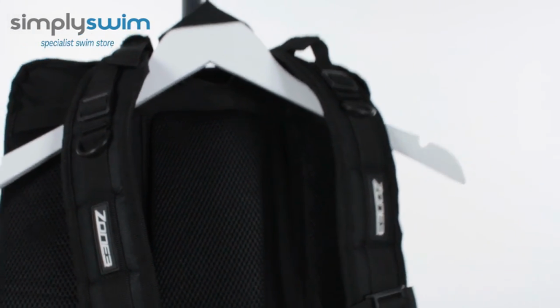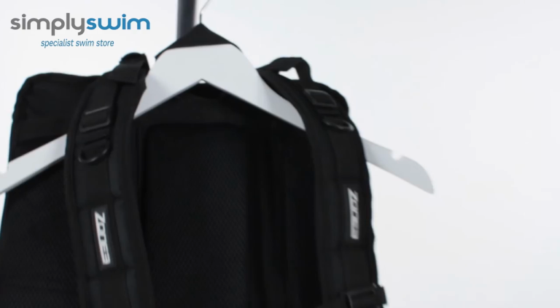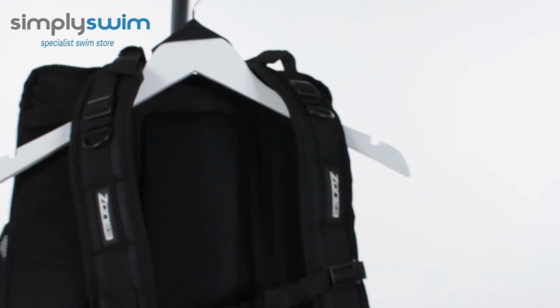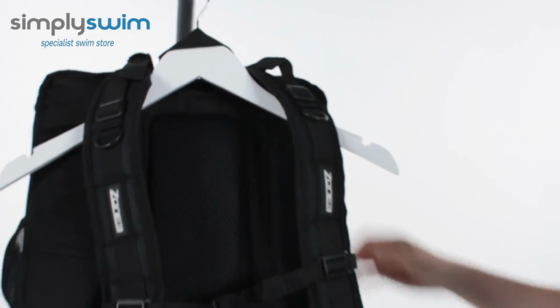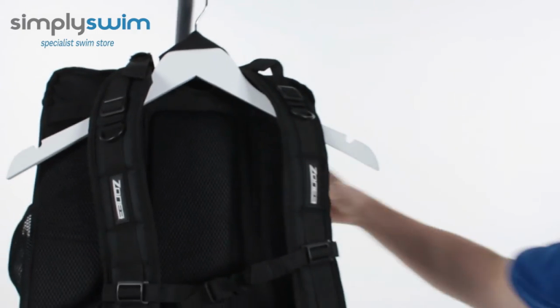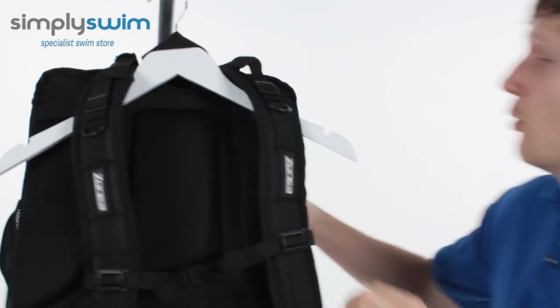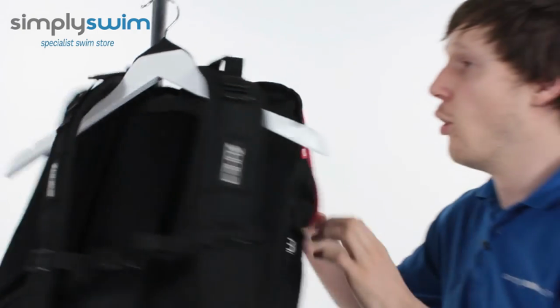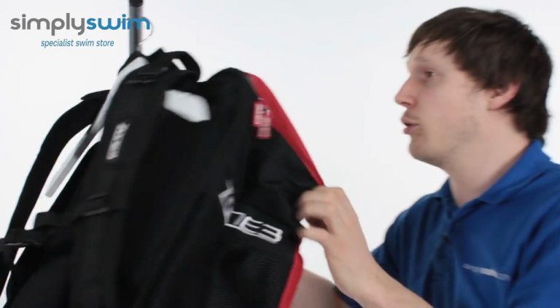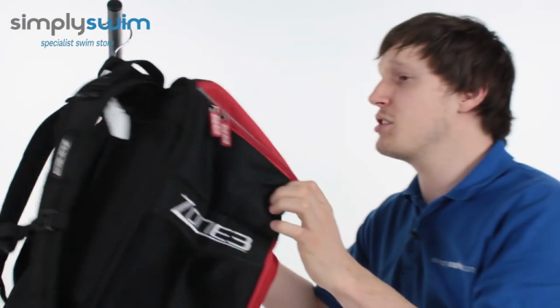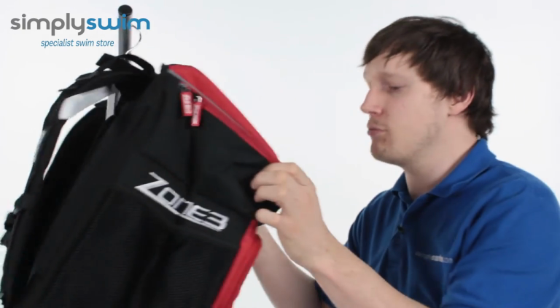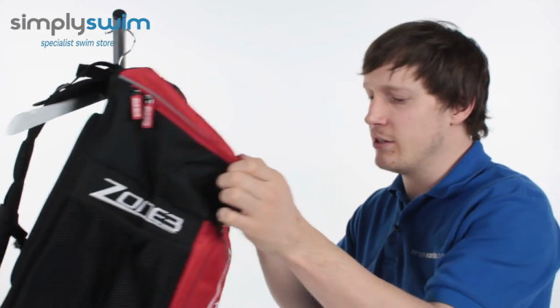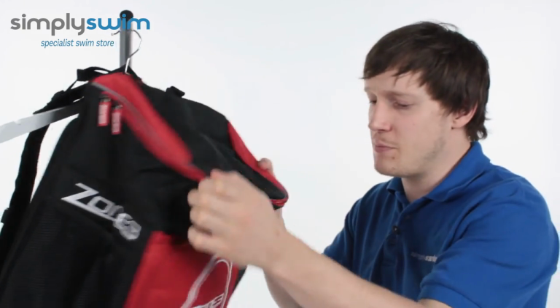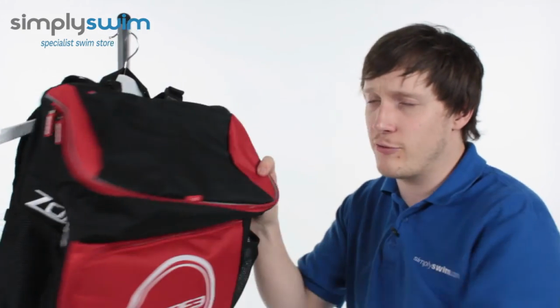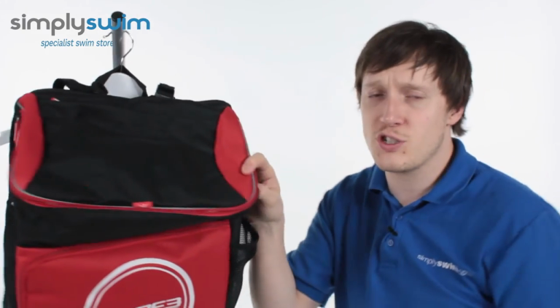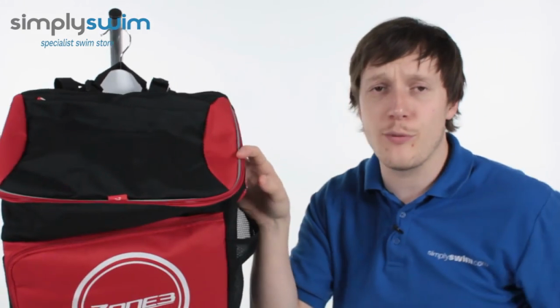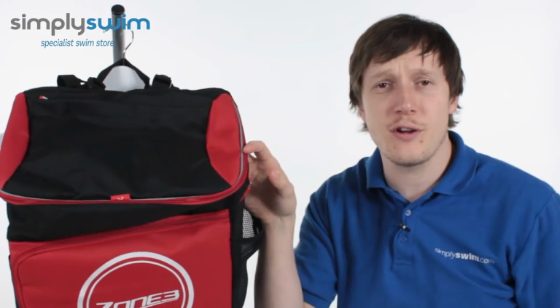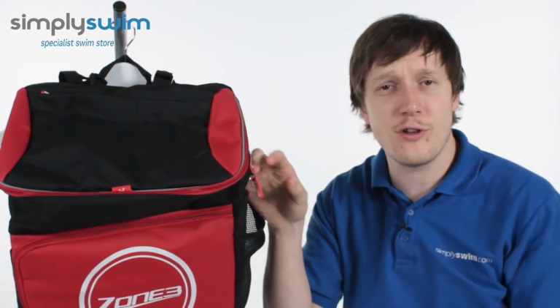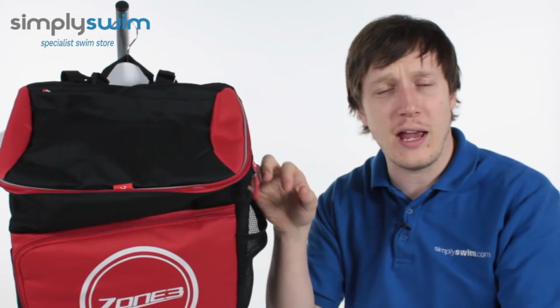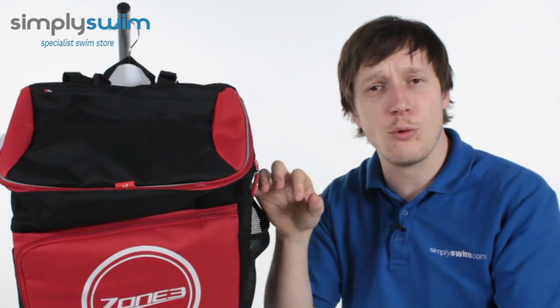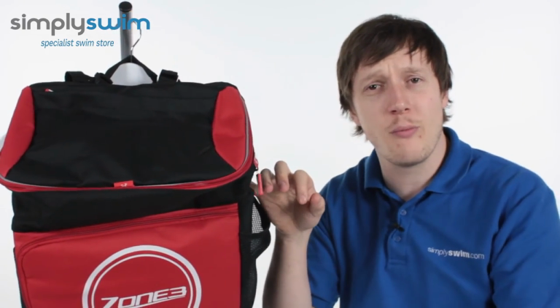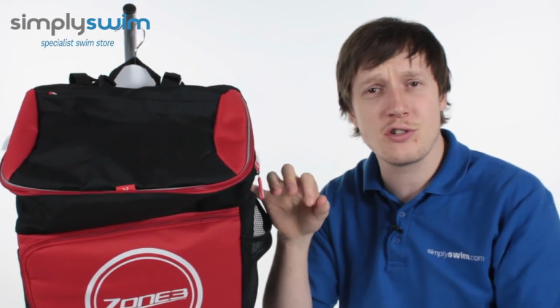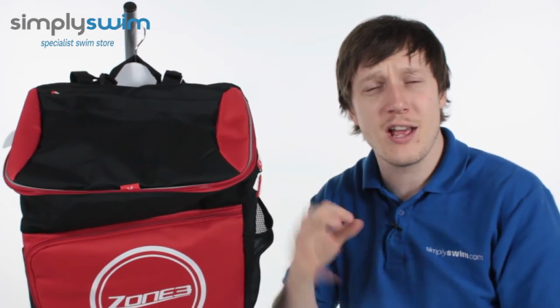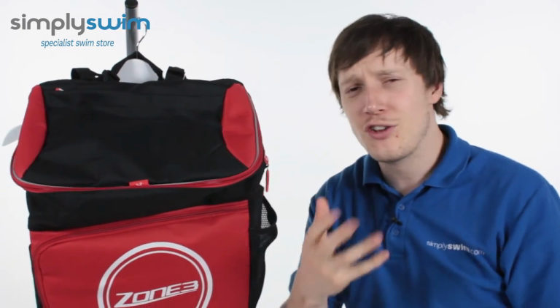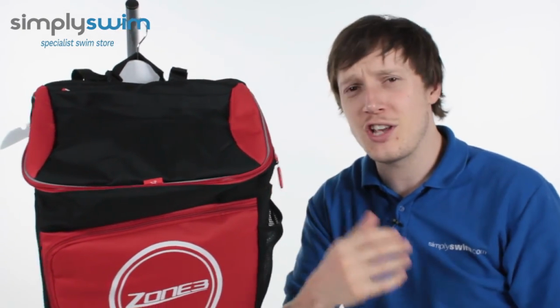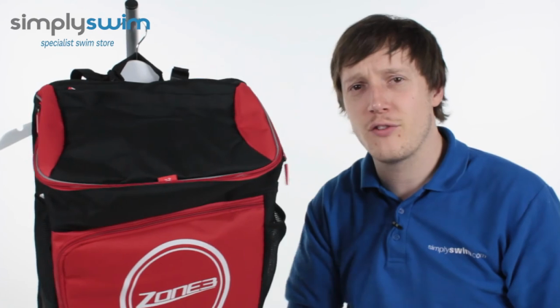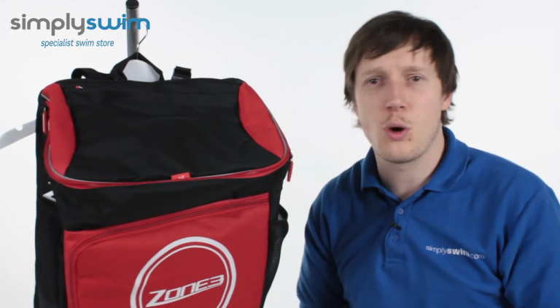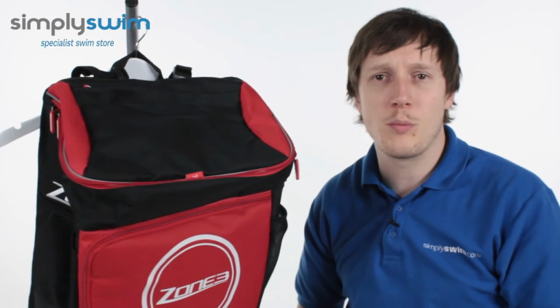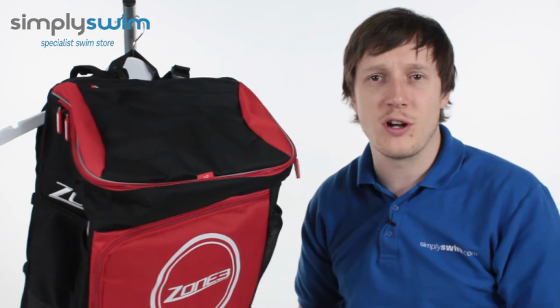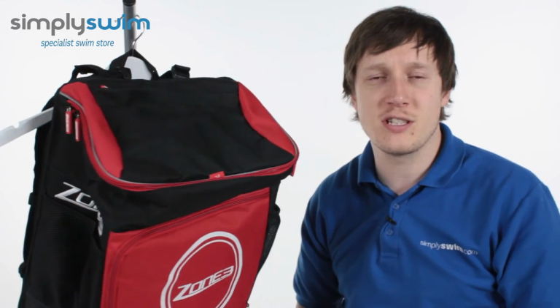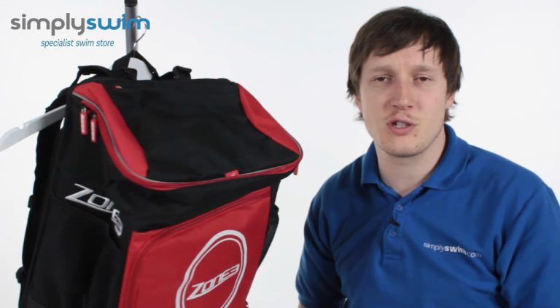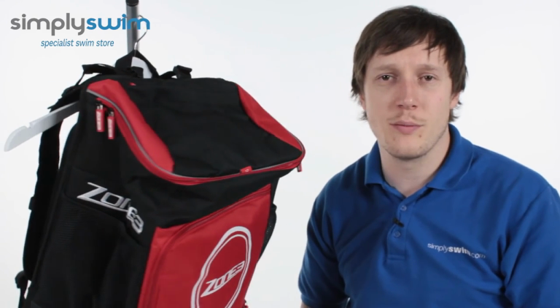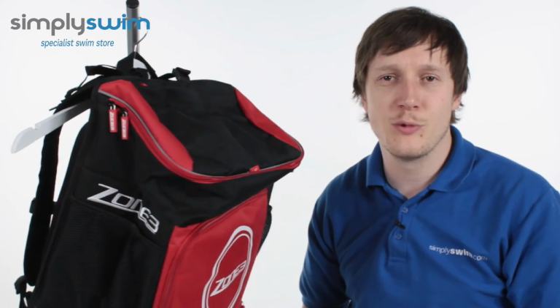All in all, this is a really nice bag from Zone 3. If you'd like any more information on it, just head over to our website, simplyswim.com.